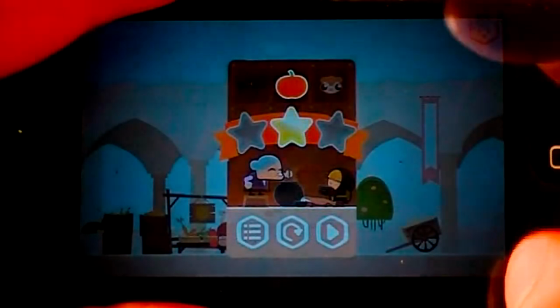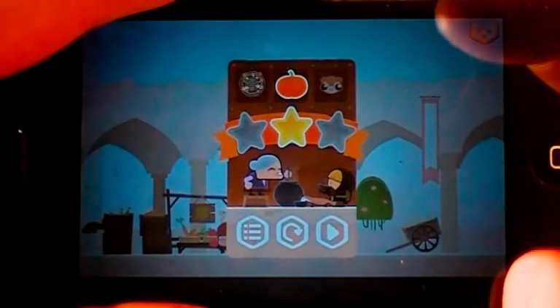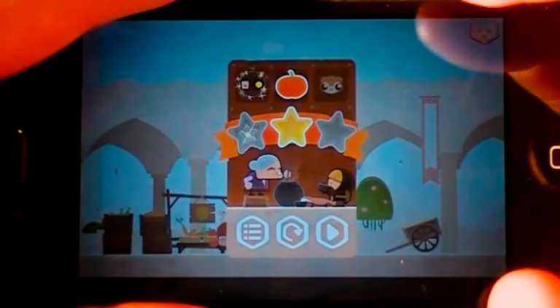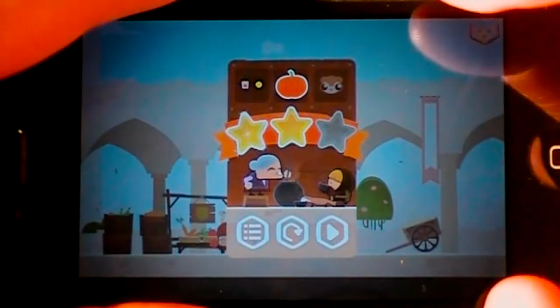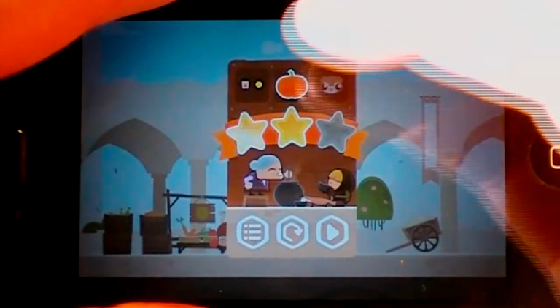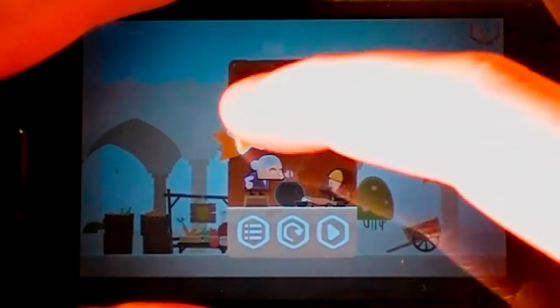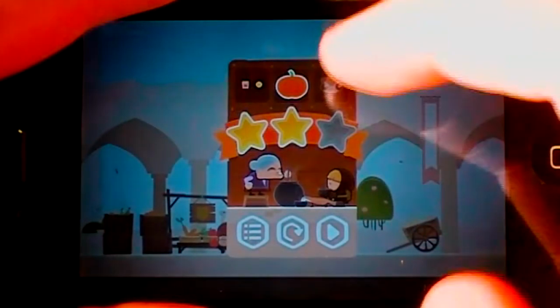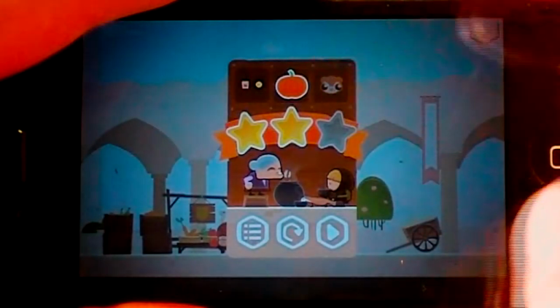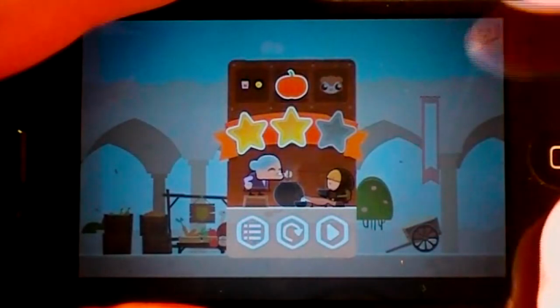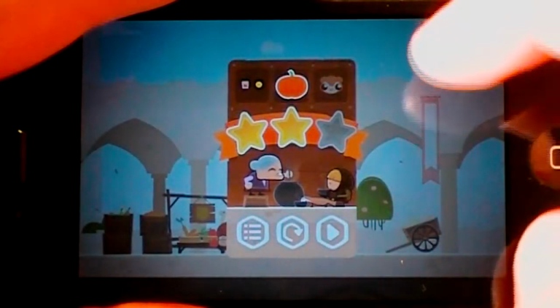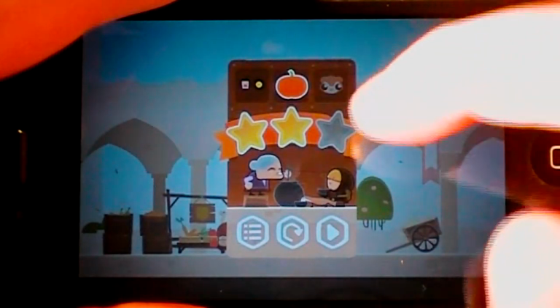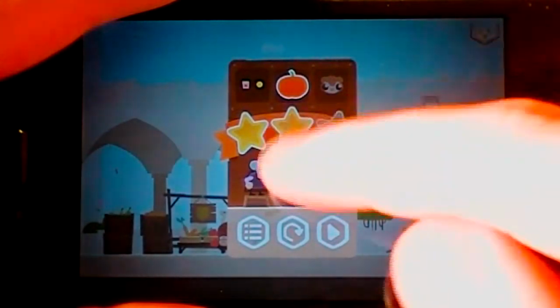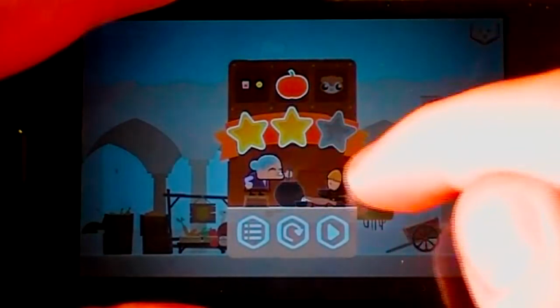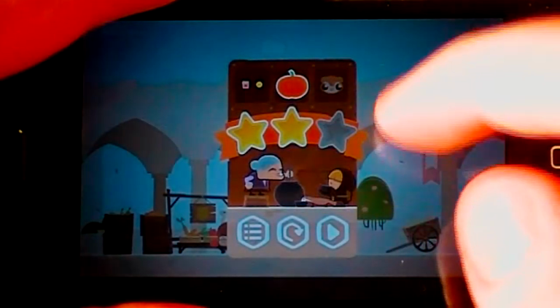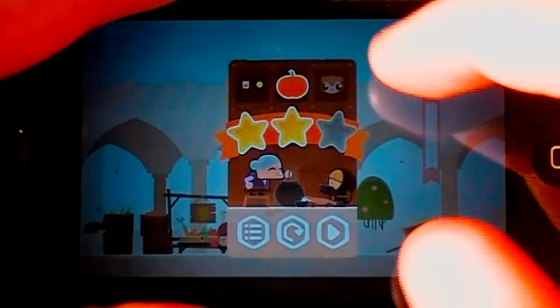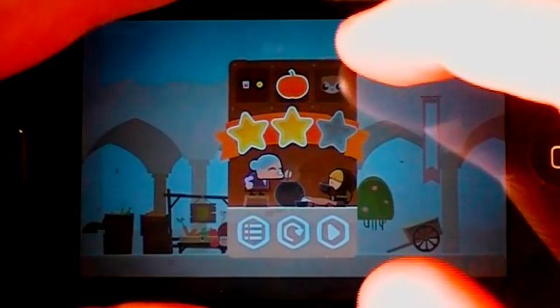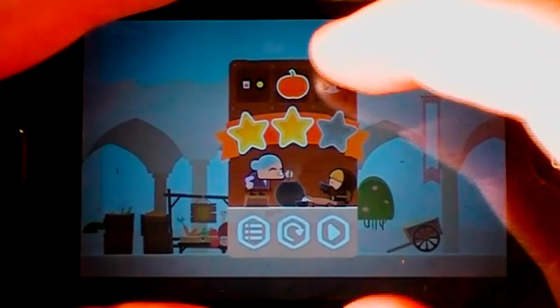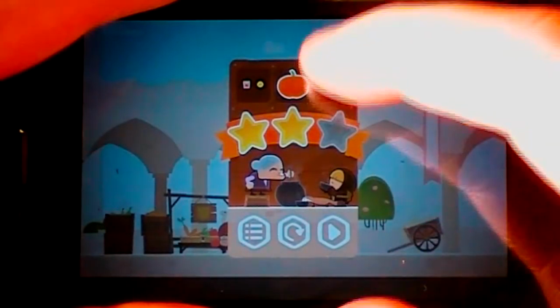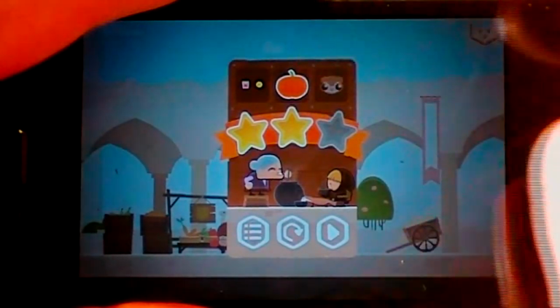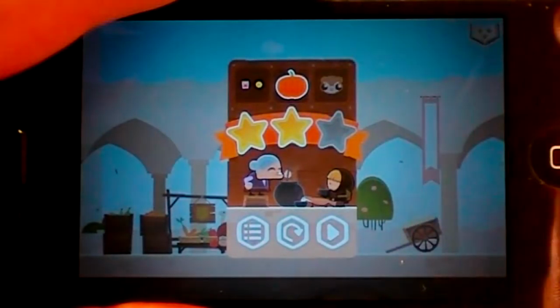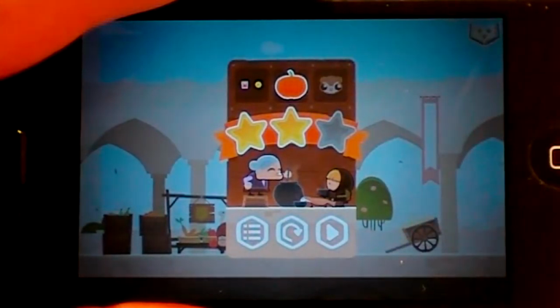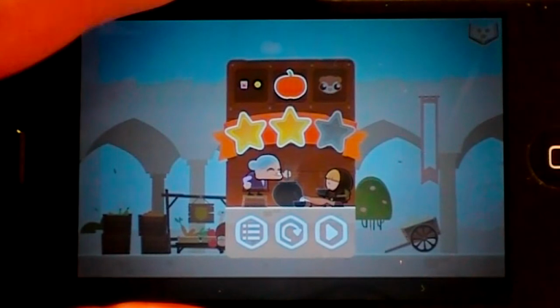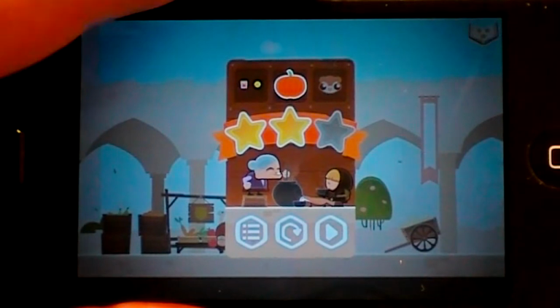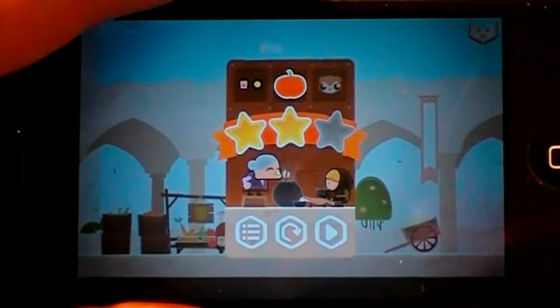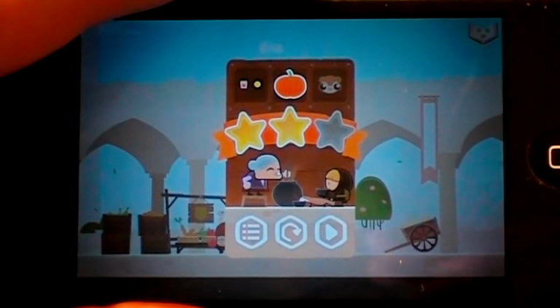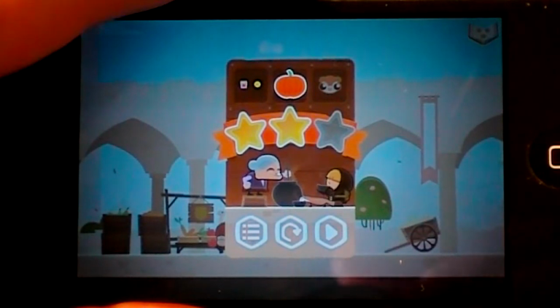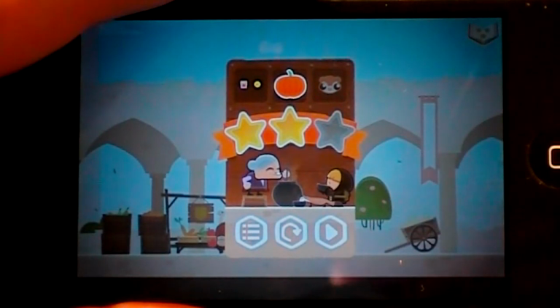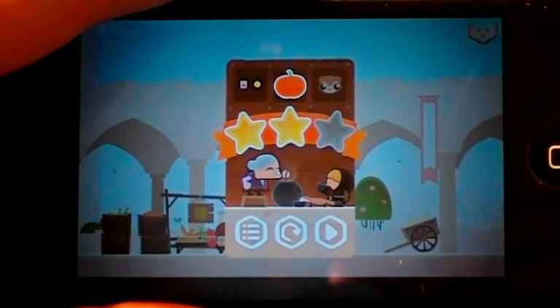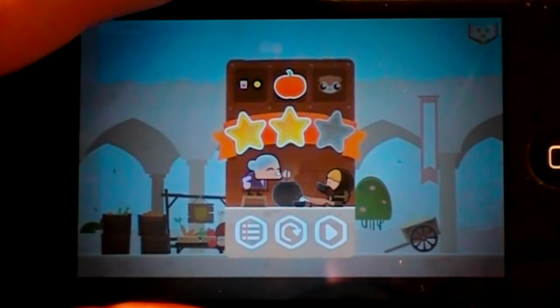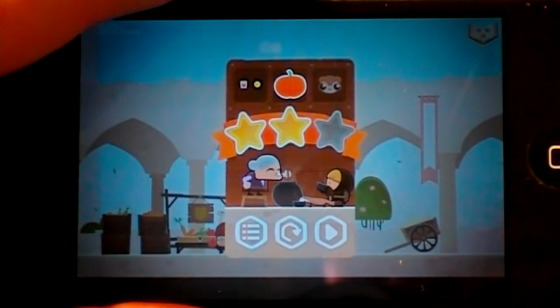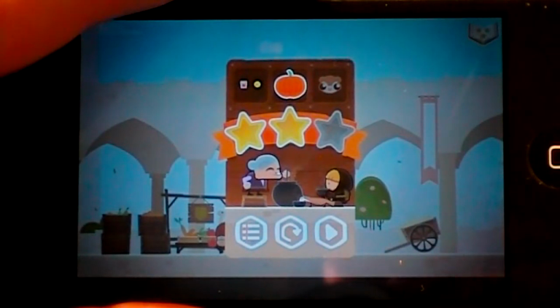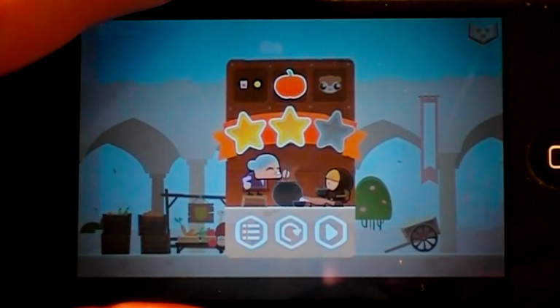So you can see I got two stars on the mission. I didn't get all three because I didn't collect the little gerbil-looking dude. So this is basically Tiny Thief.